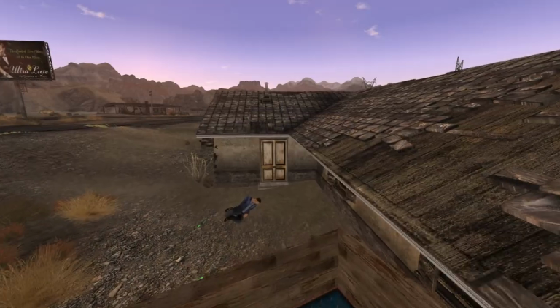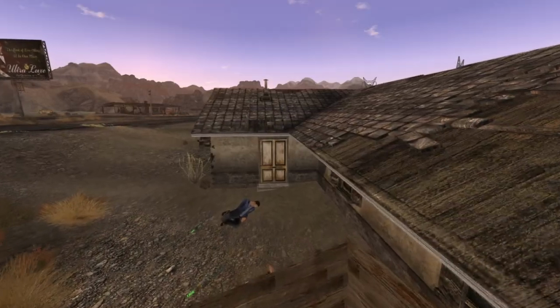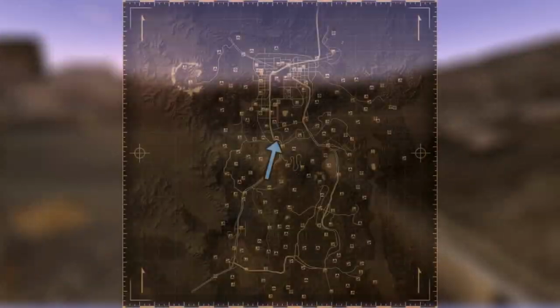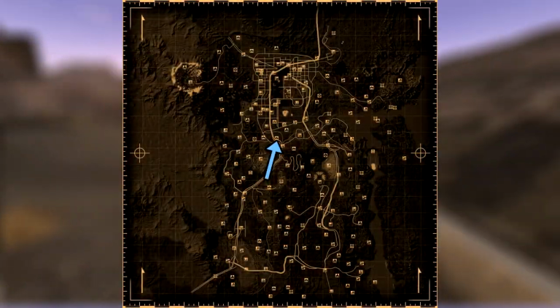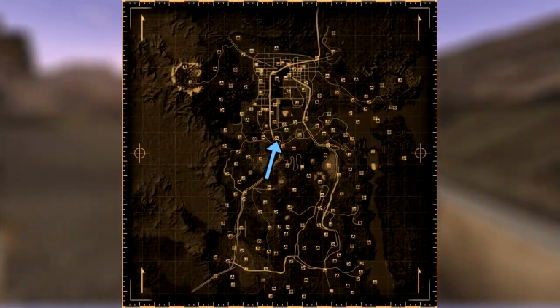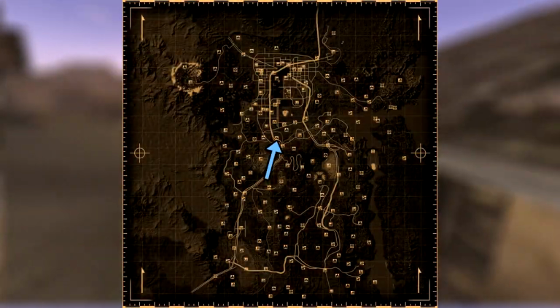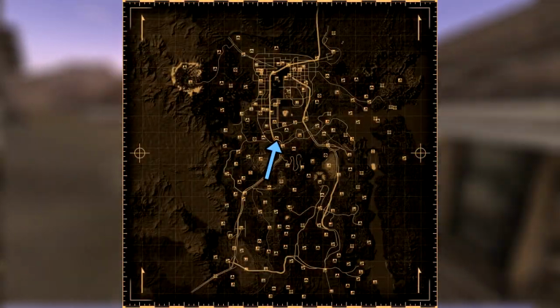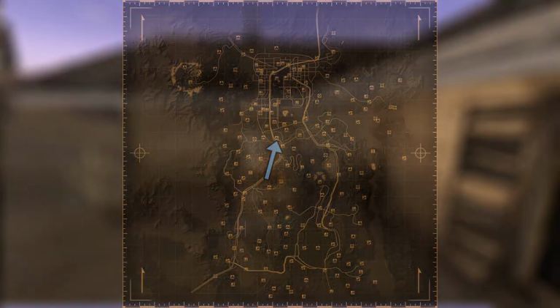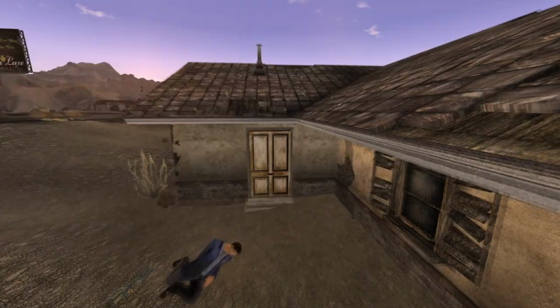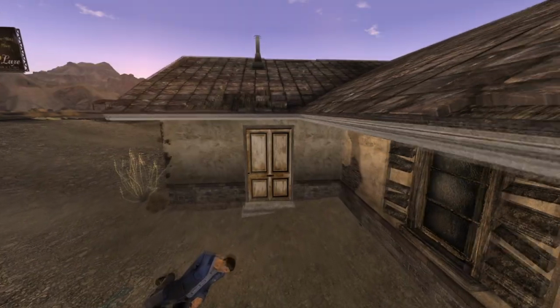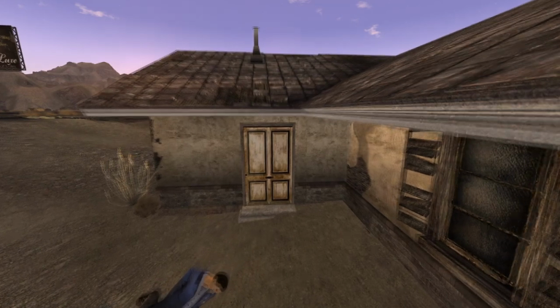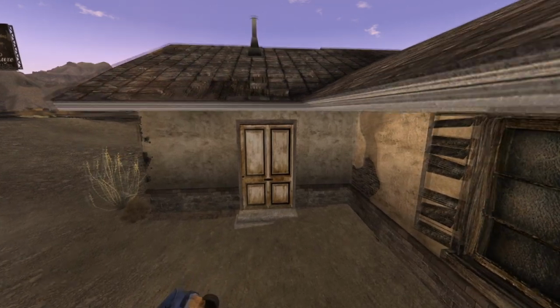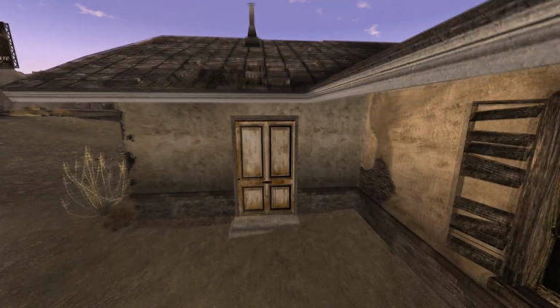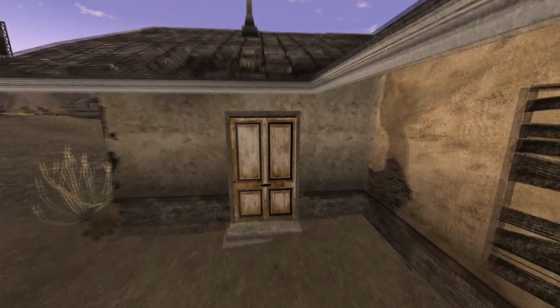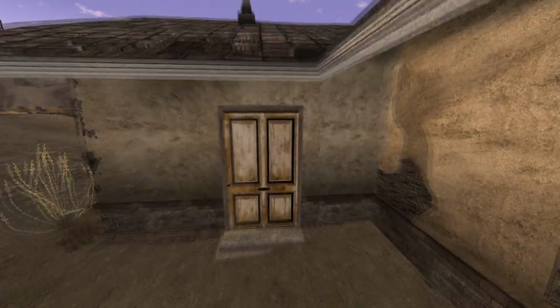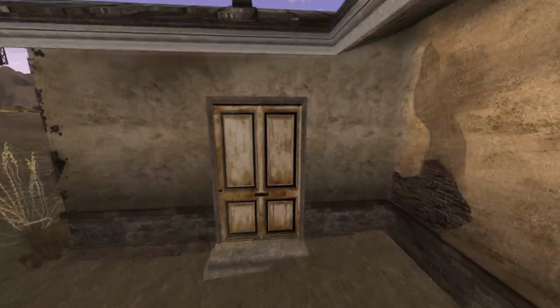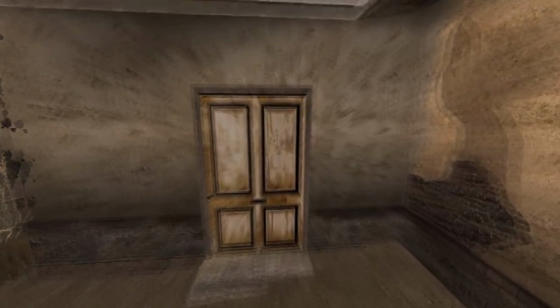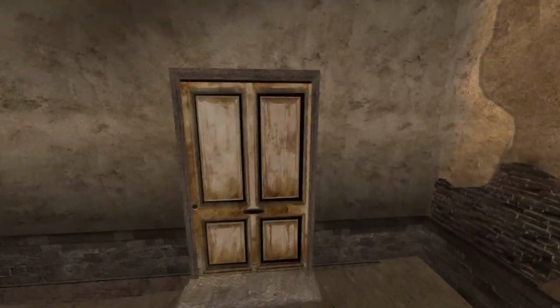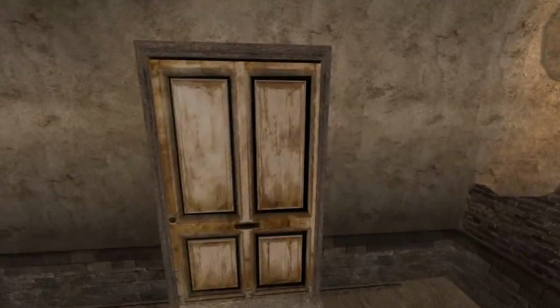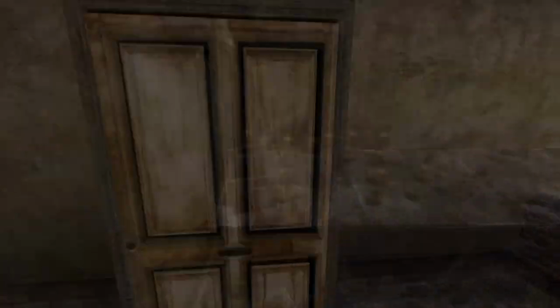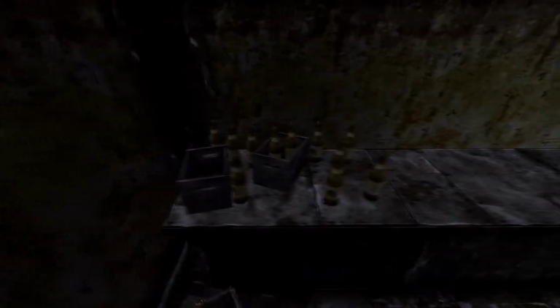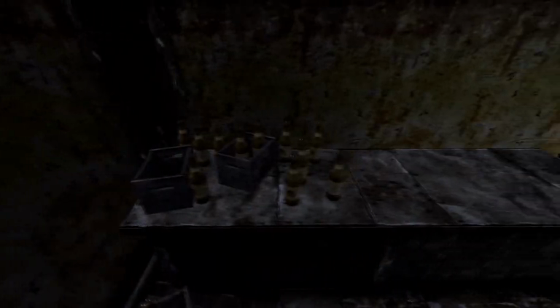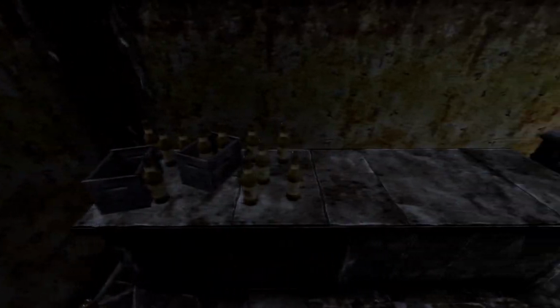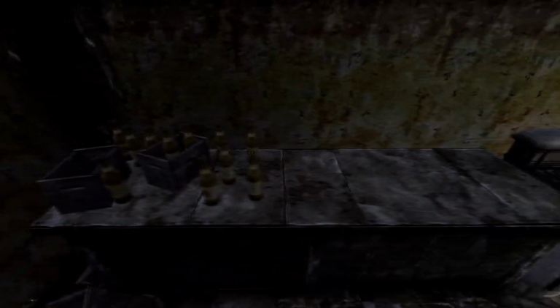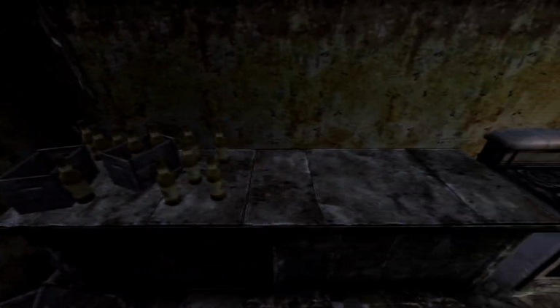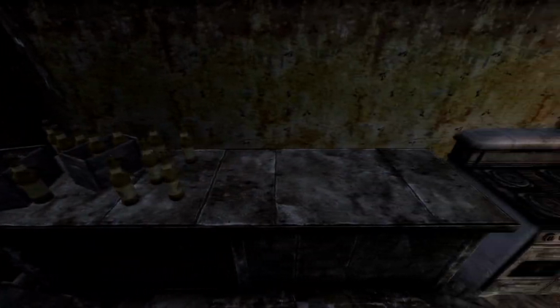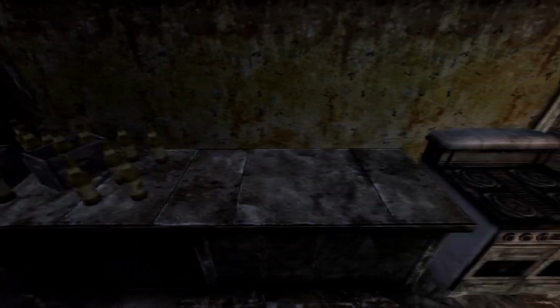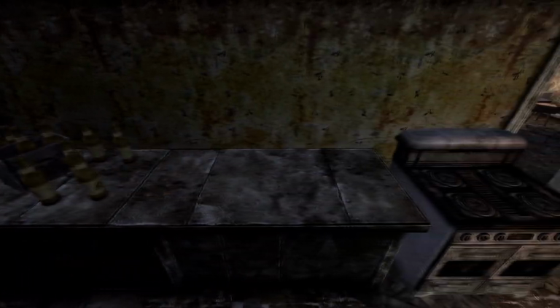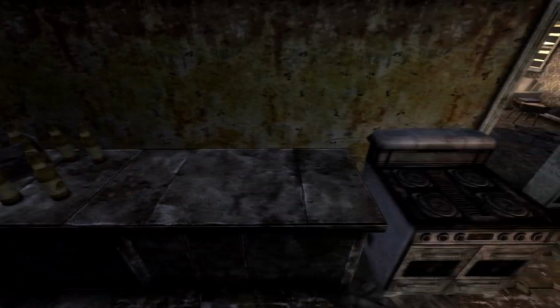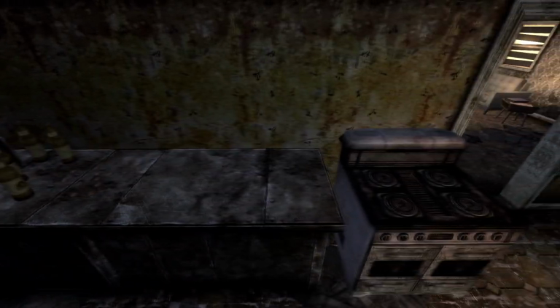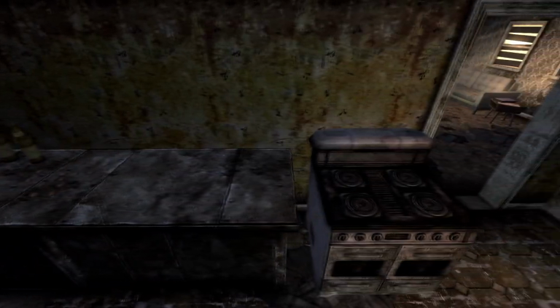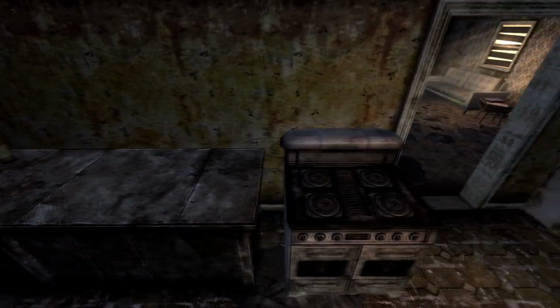Next up is Hunter's Farm. There are two caps at this location. Enter the house and on the kitchen counter will be the two caps.